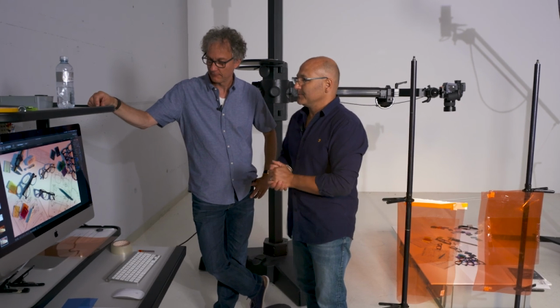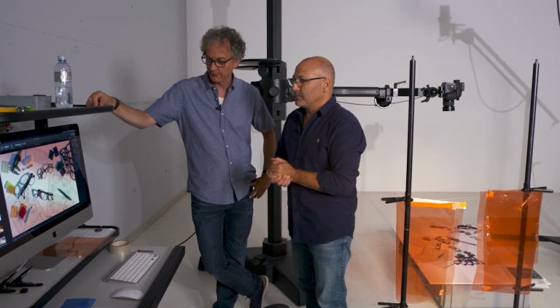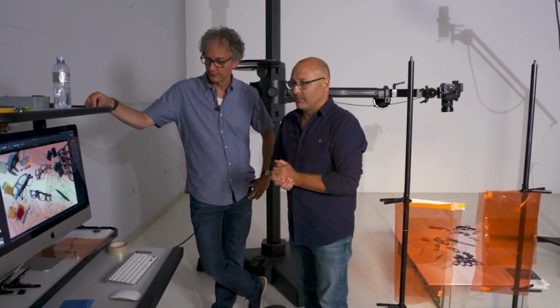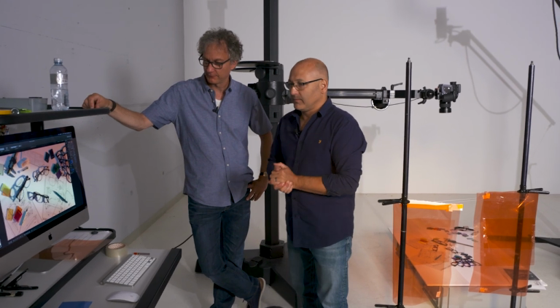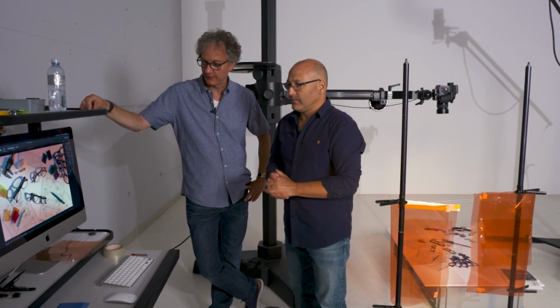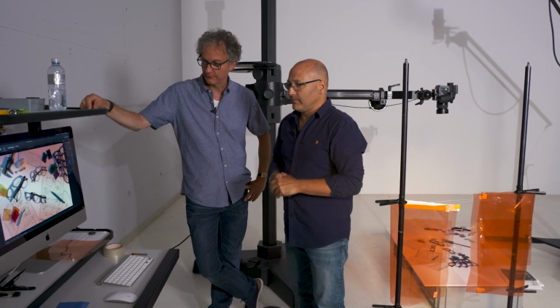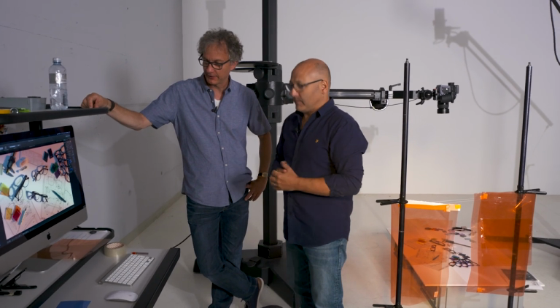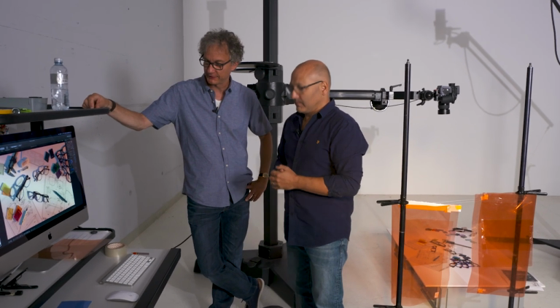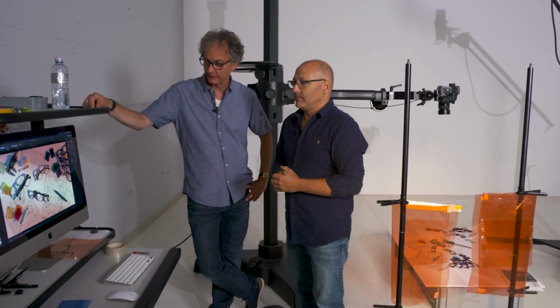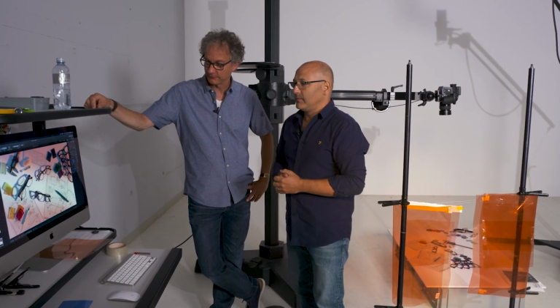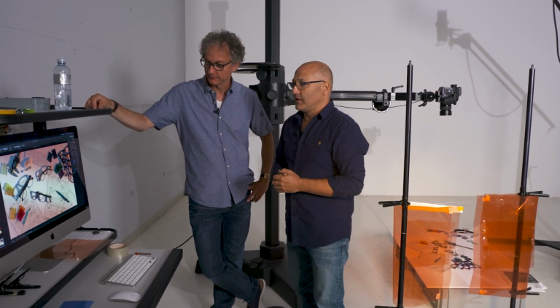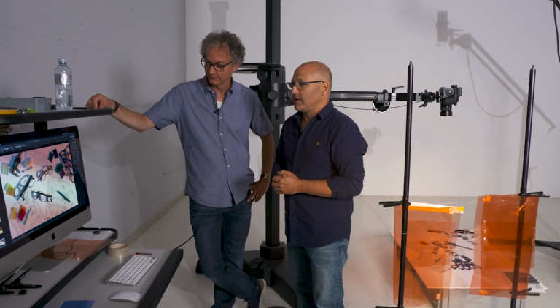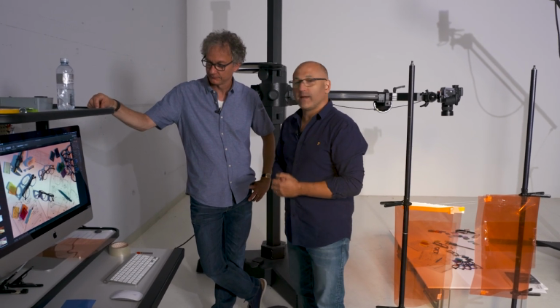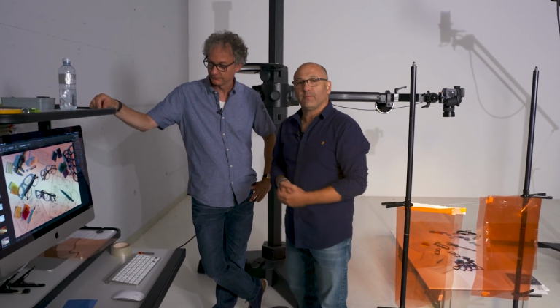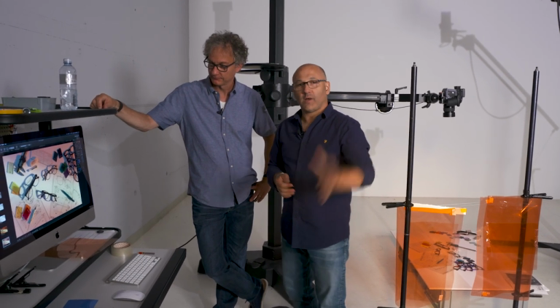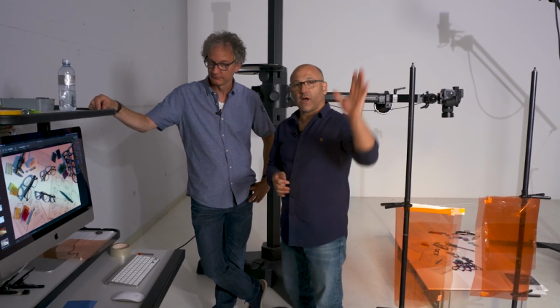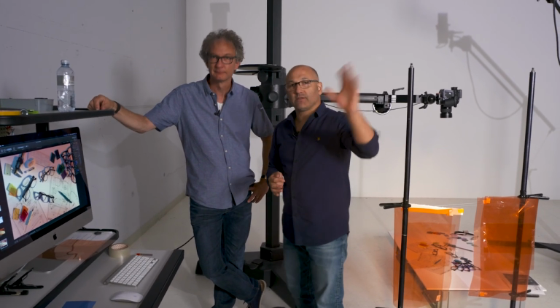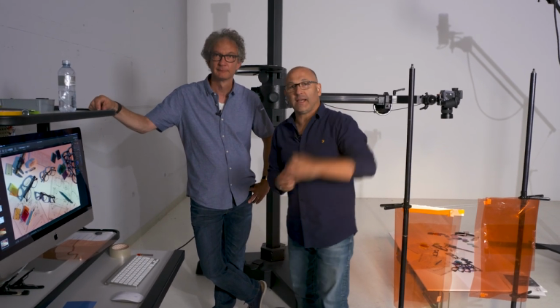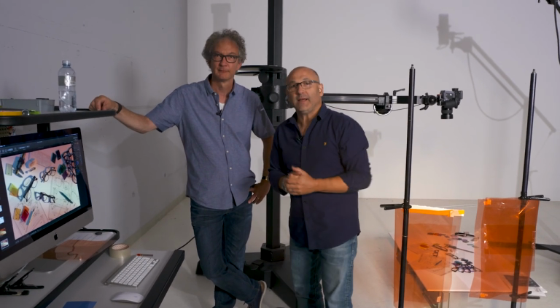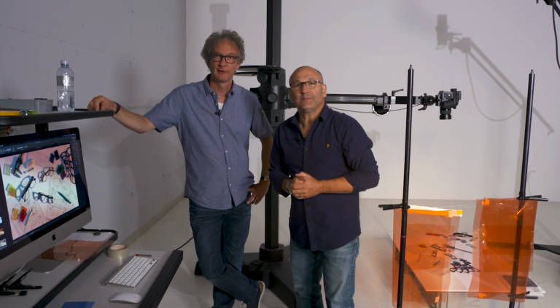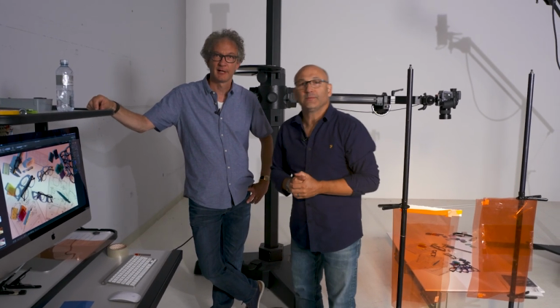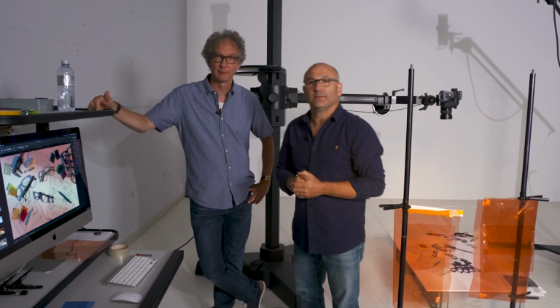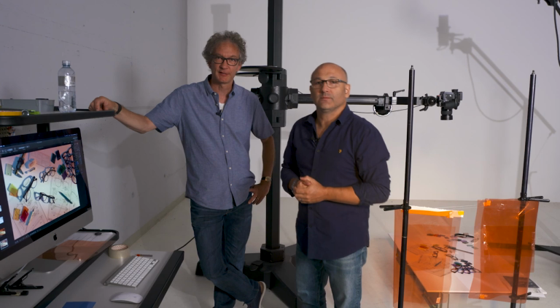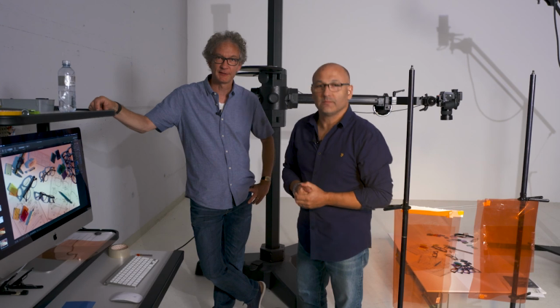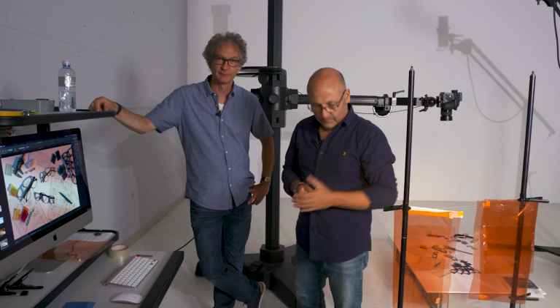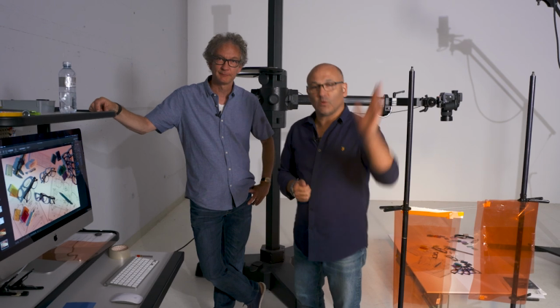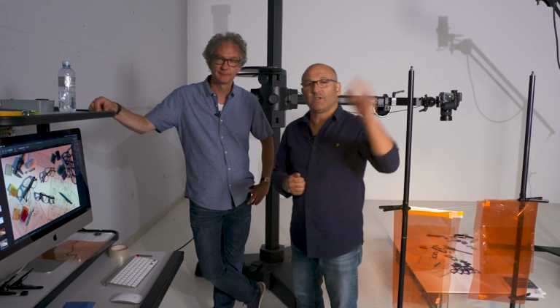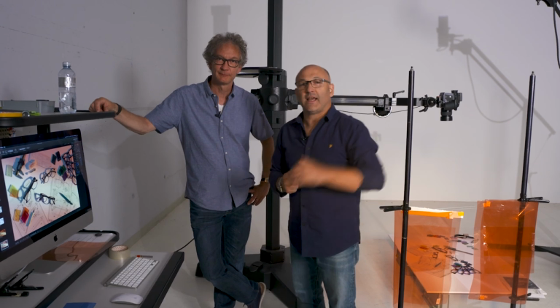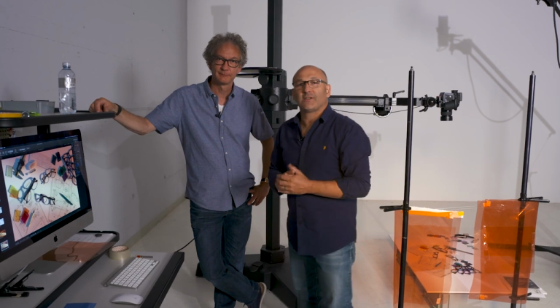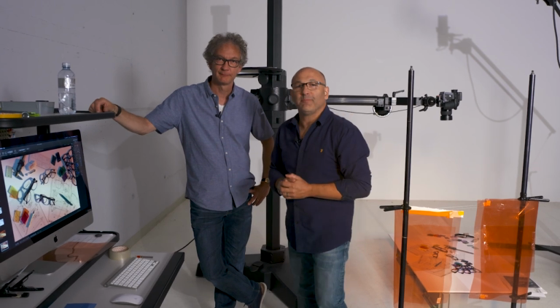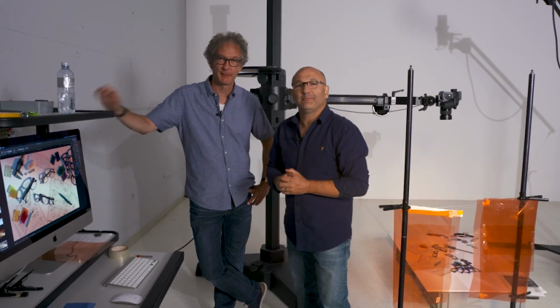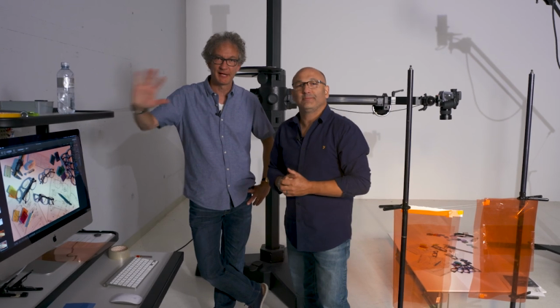I'm happy with that, and I think it's a good demonstration of how we can use Broncolor modifiers to change everything — atmosphere and mood. Great result. I'm Karl Taylor, and I'm Urs Recher. We'll see you next time. Bye-bye.